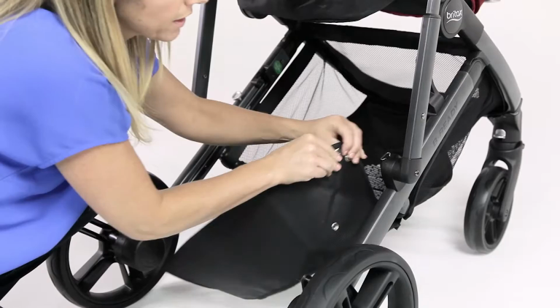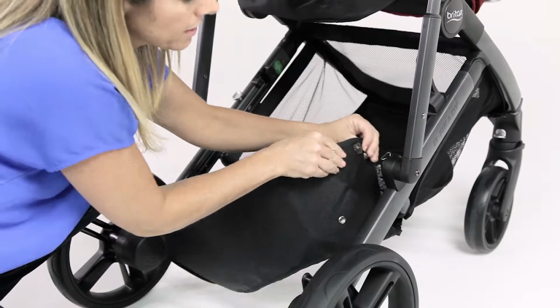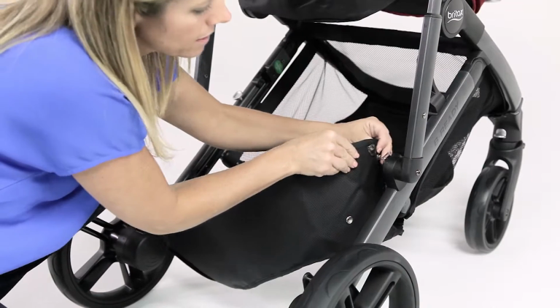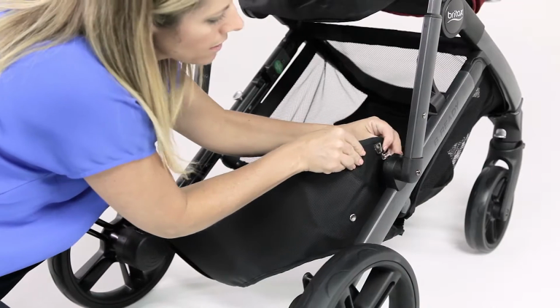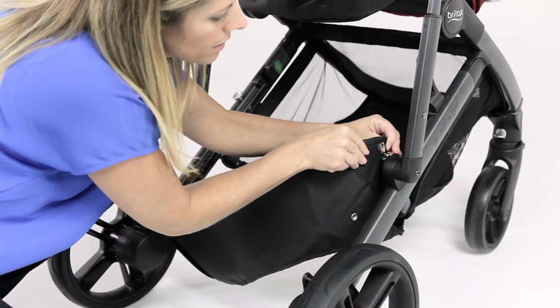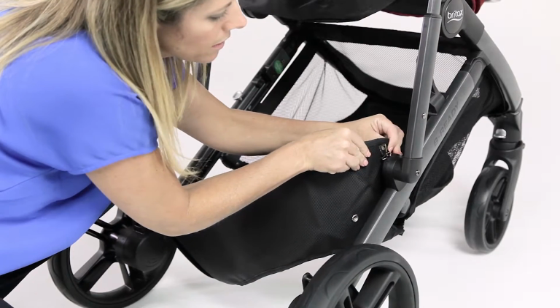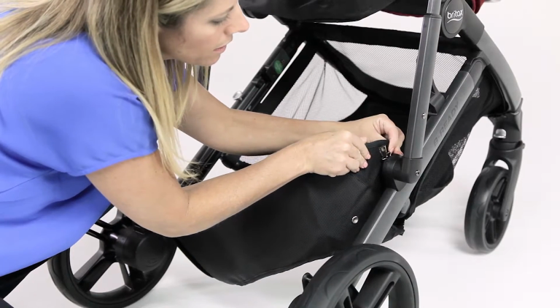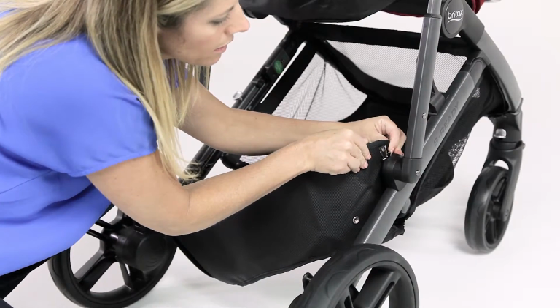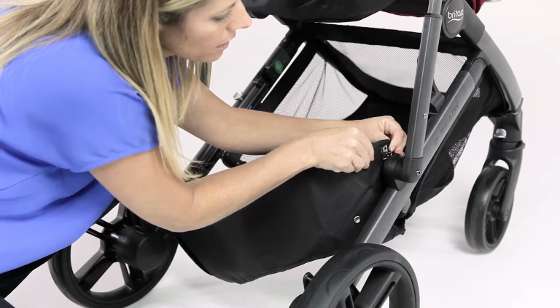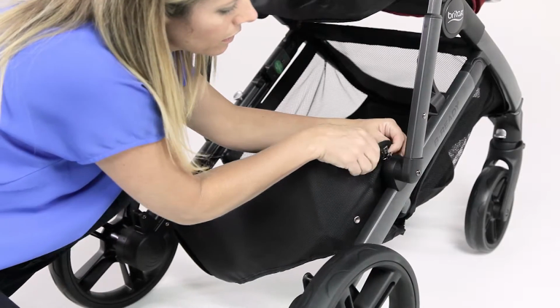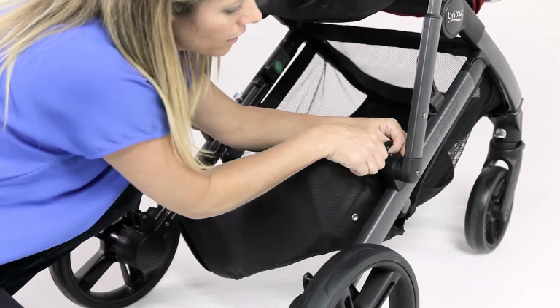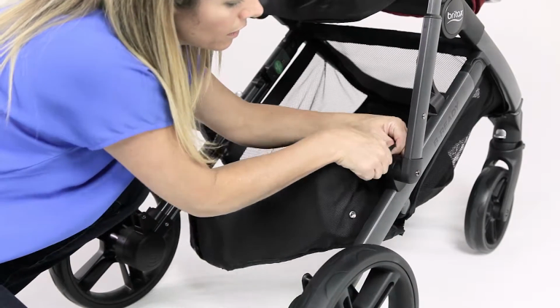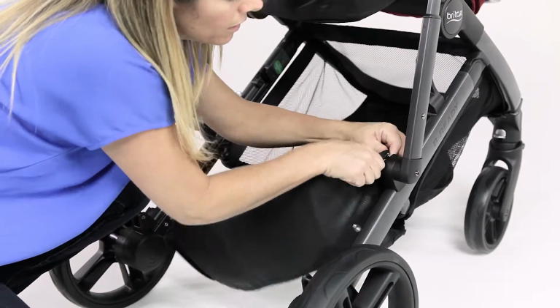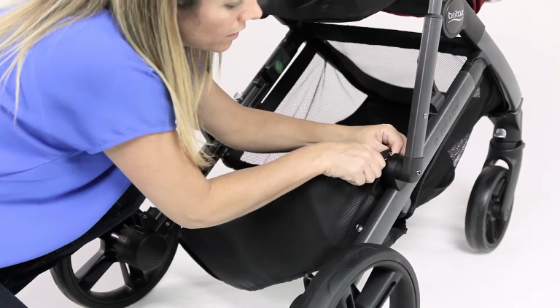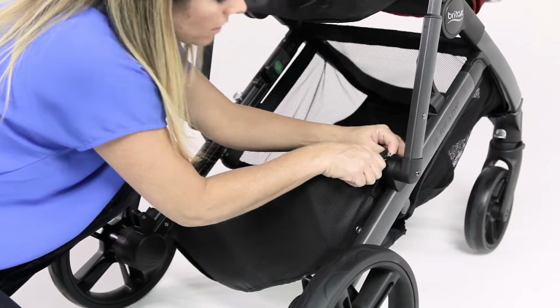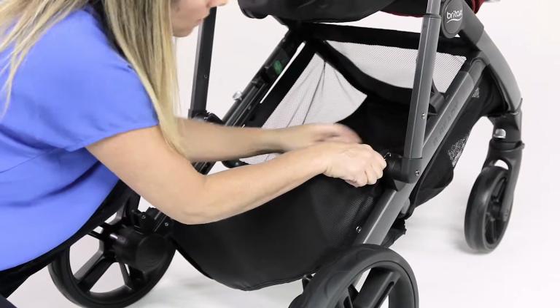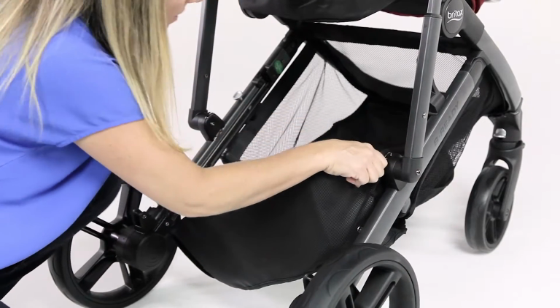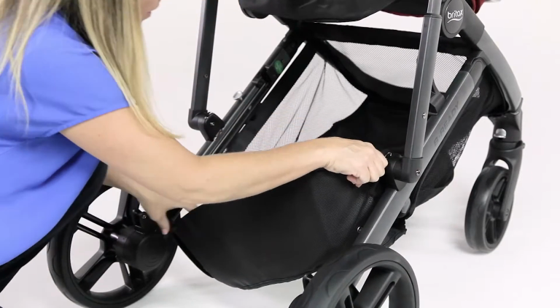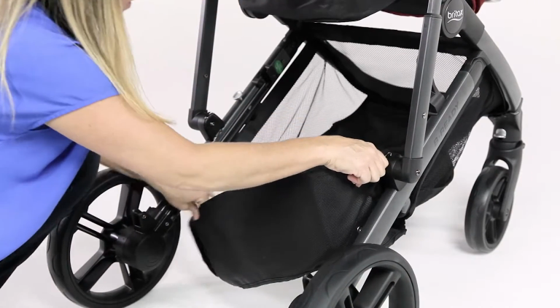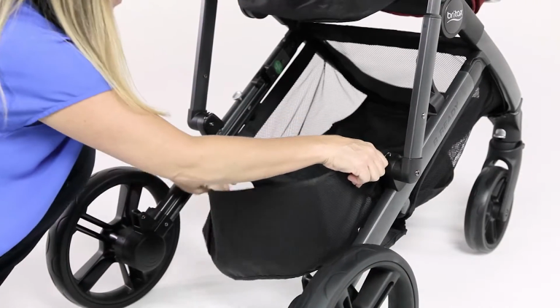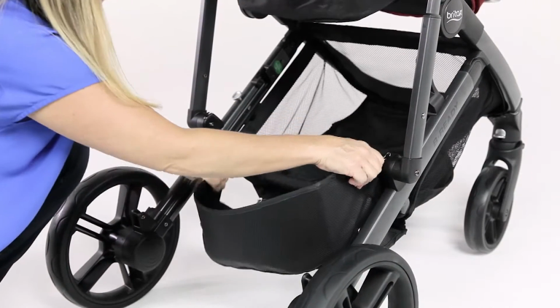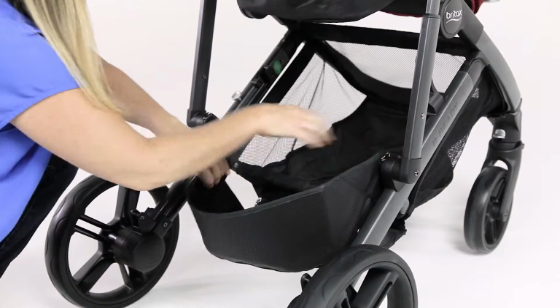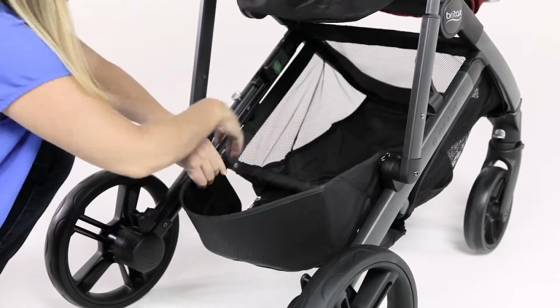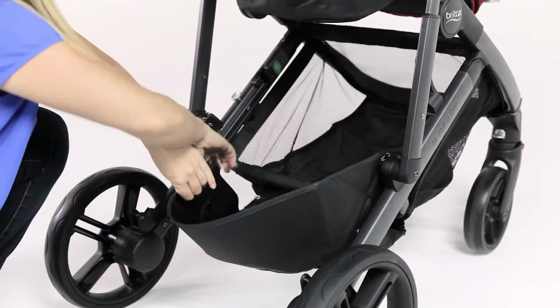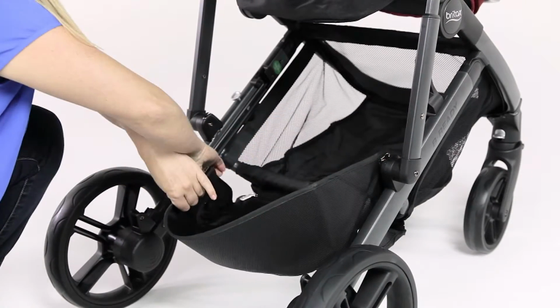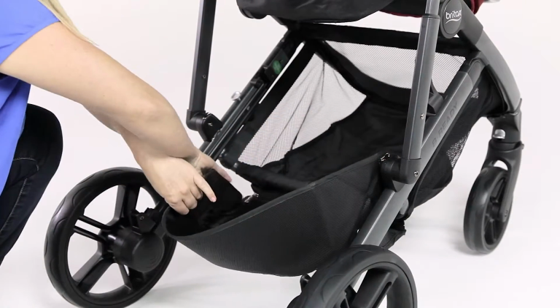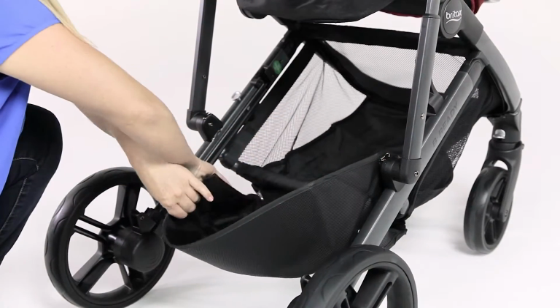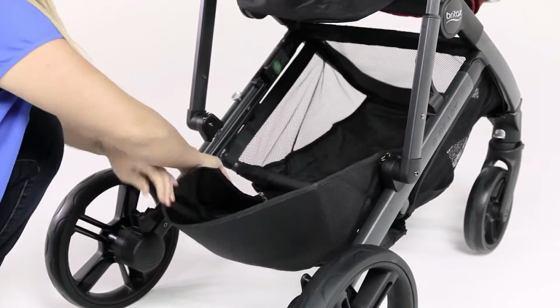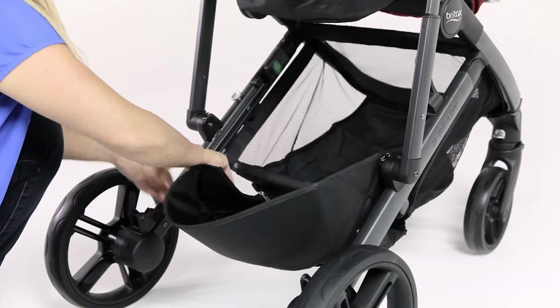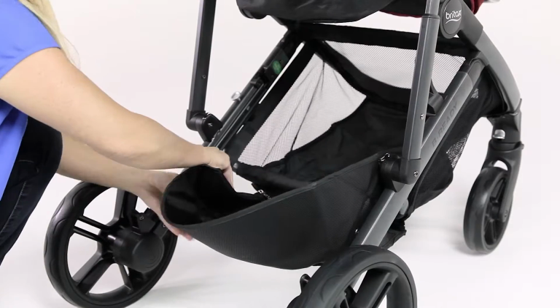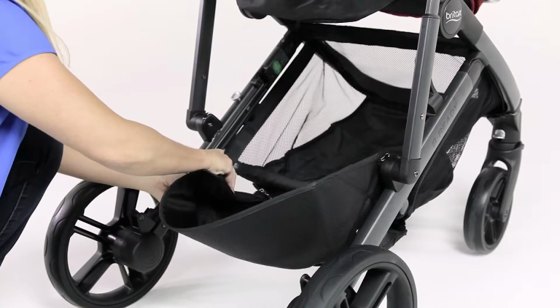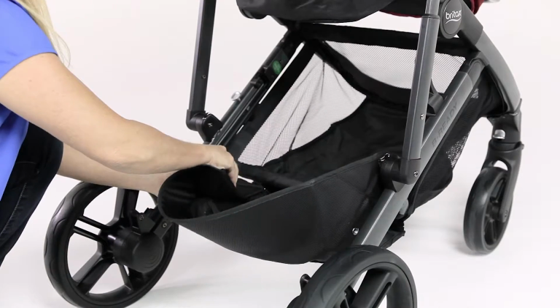Slide the hook on each side of the storage basket into the slots on the stroller frame near the rear wheels.